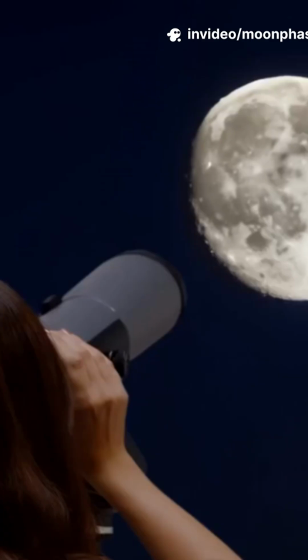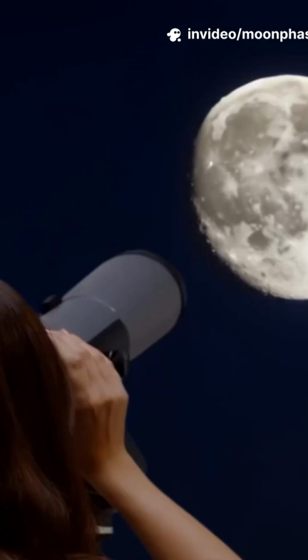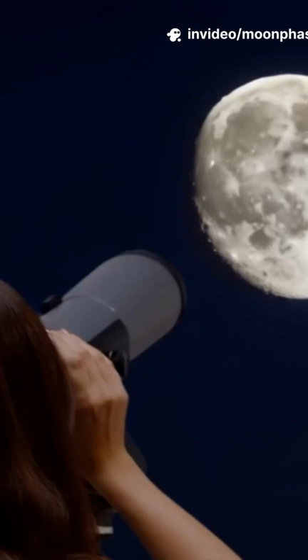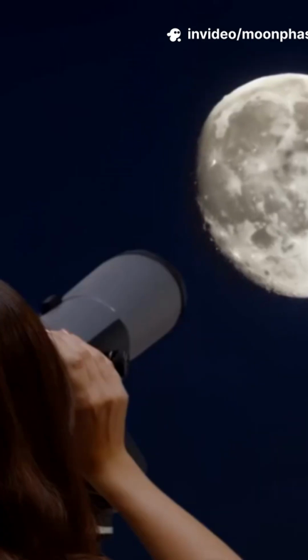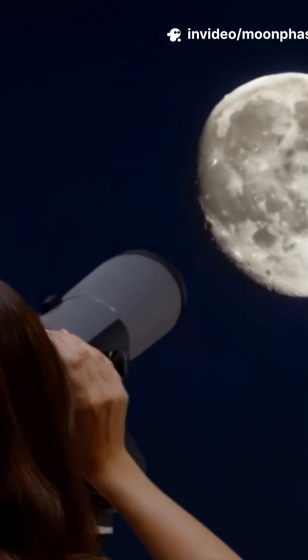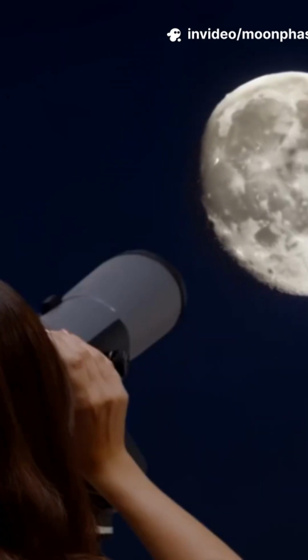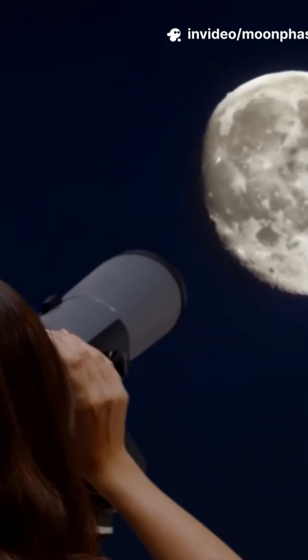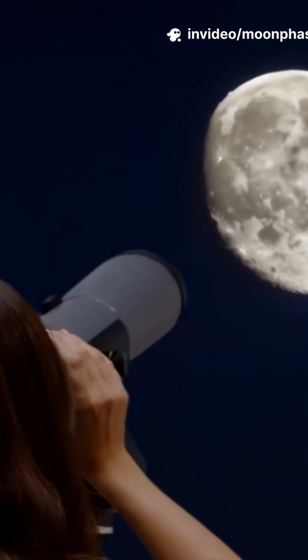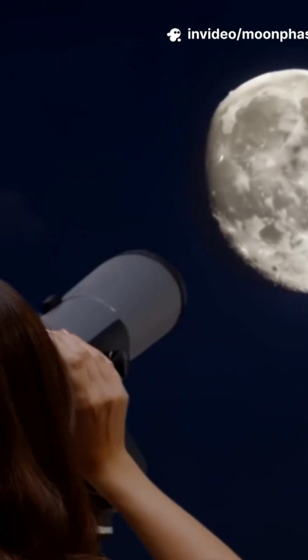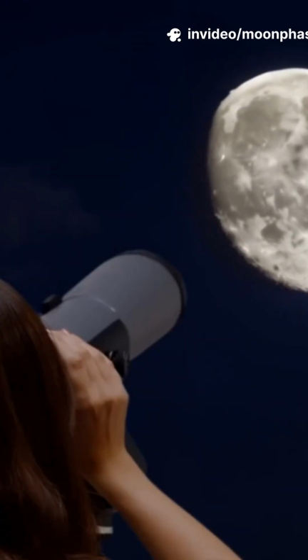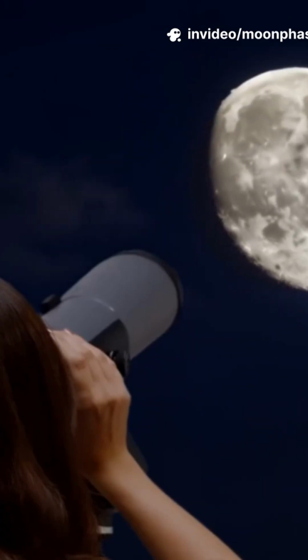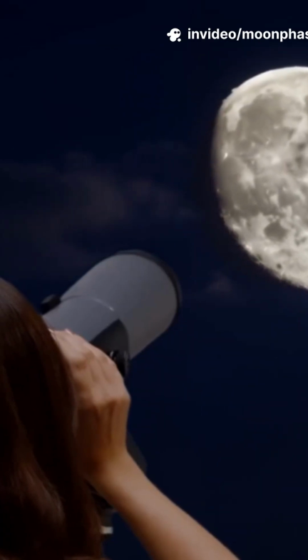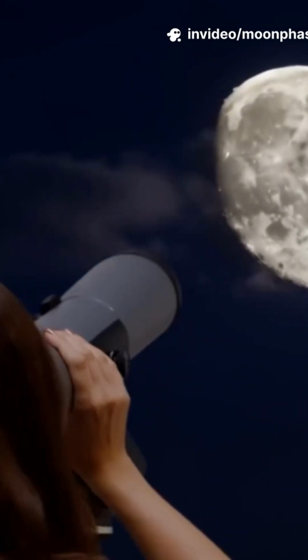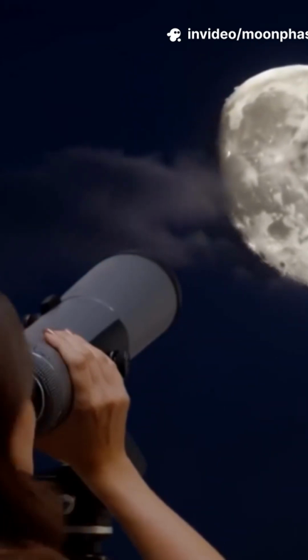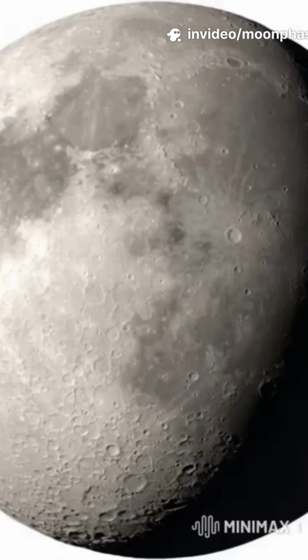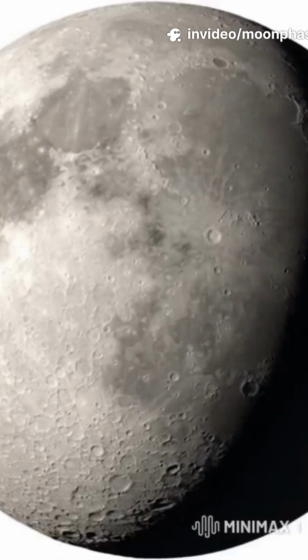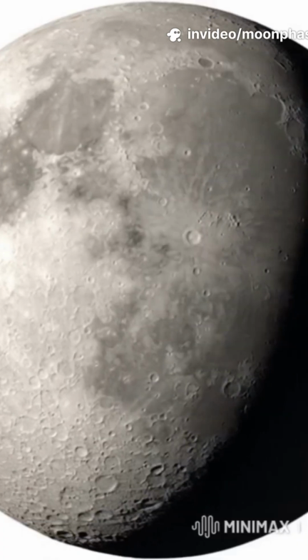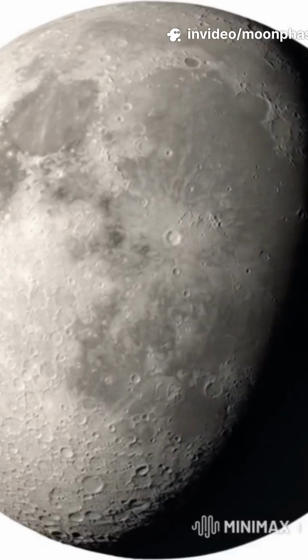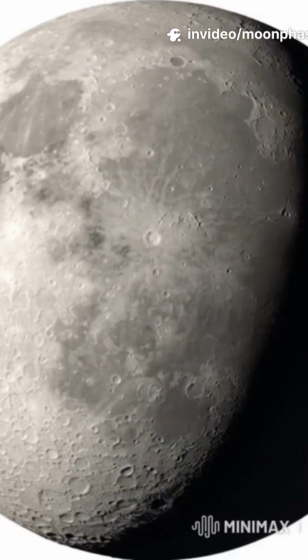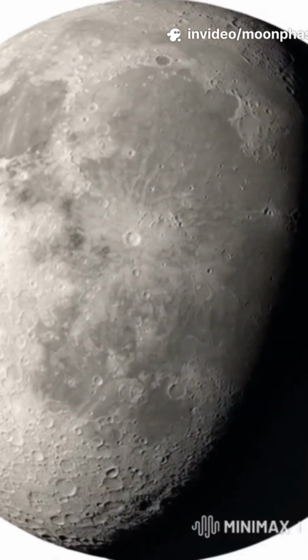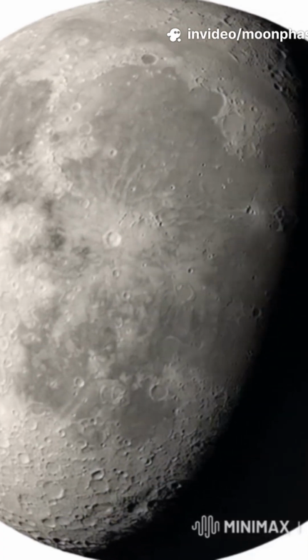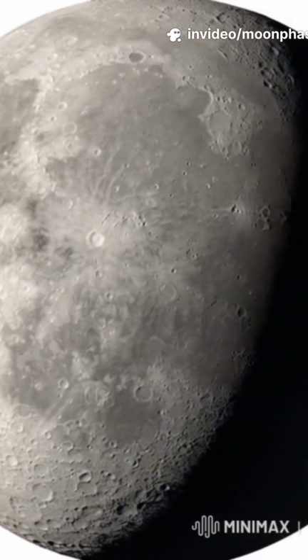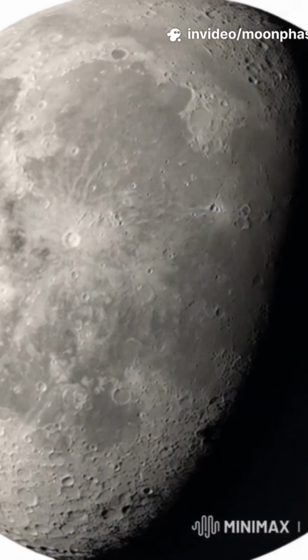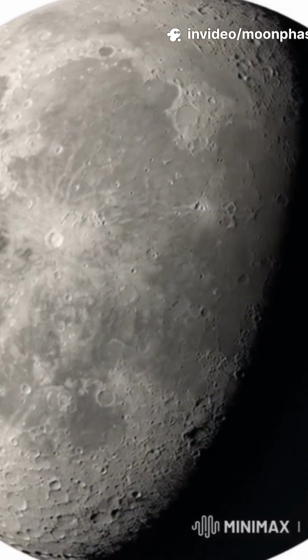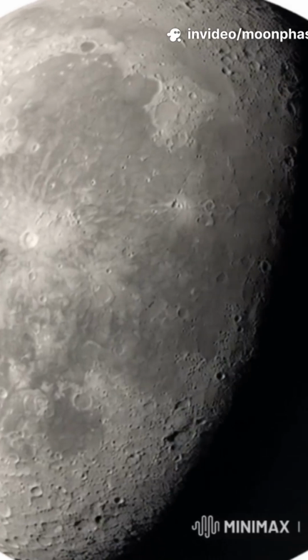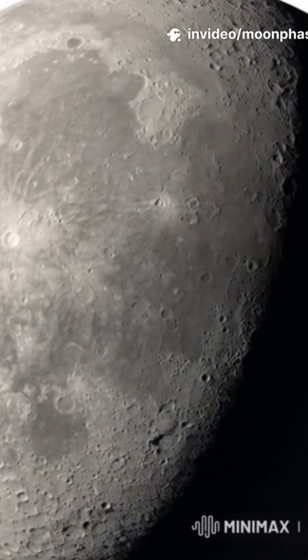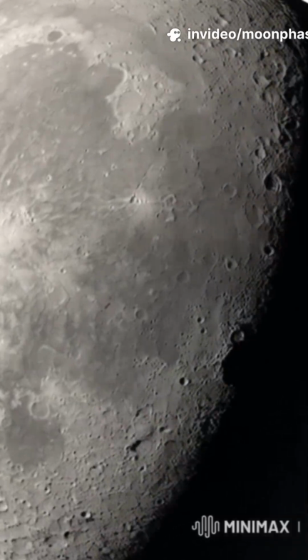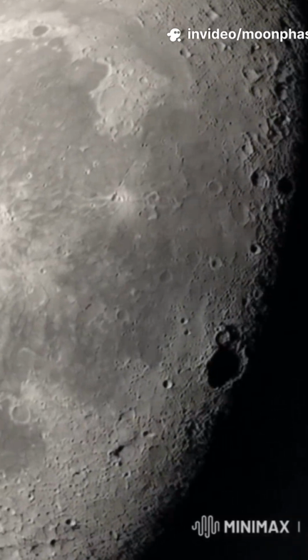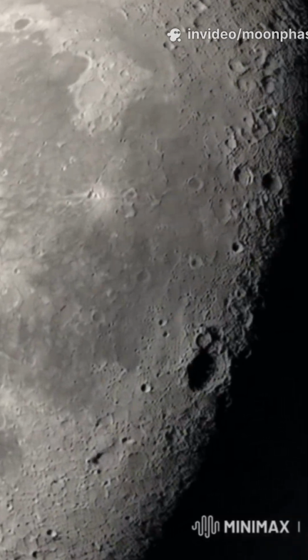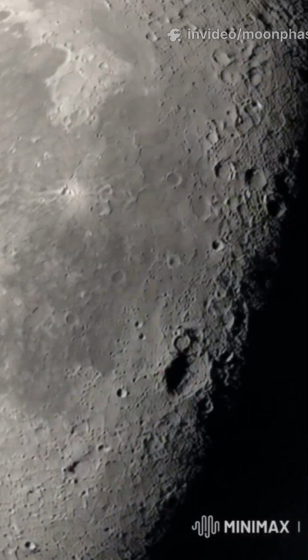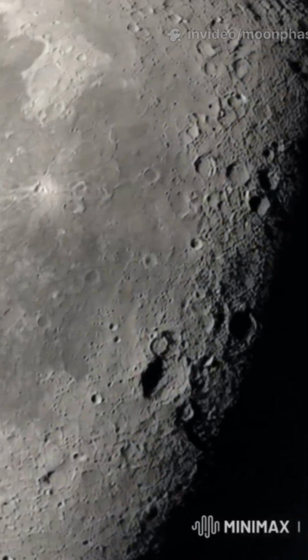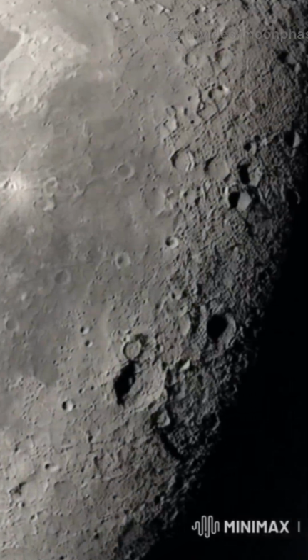Crank your telescope to 100x power. You aren't looking for high peaks here, but the remains of ancient fire.